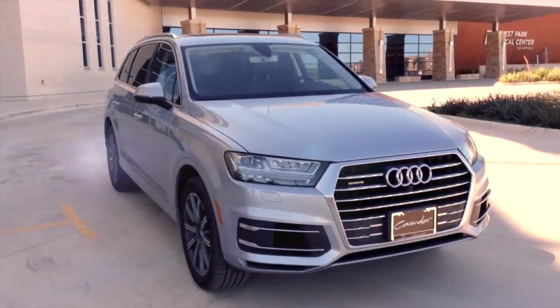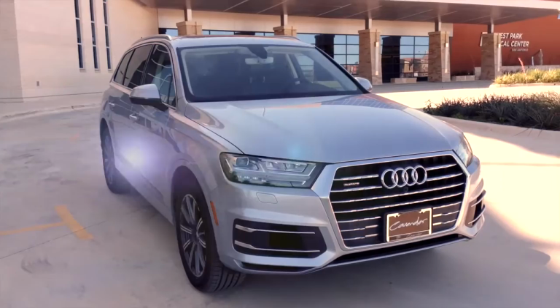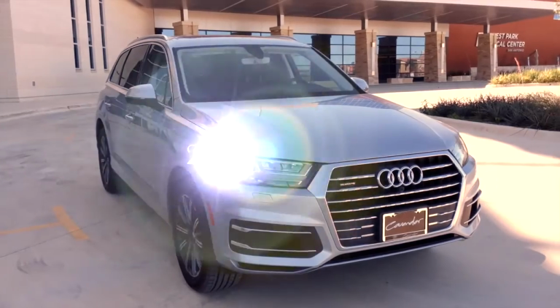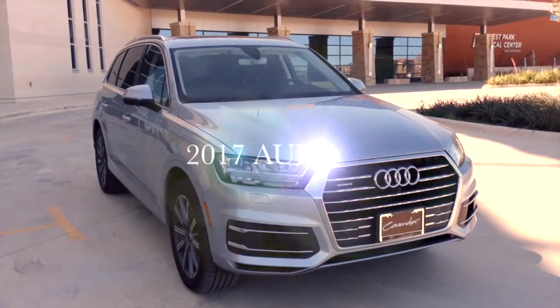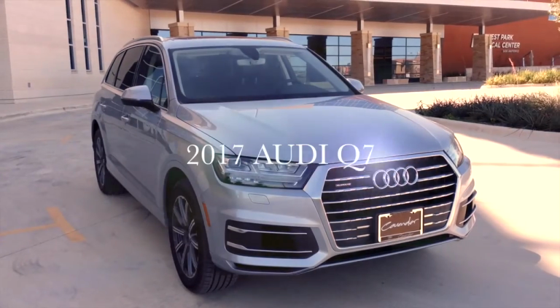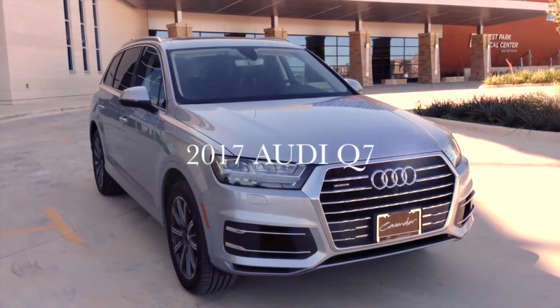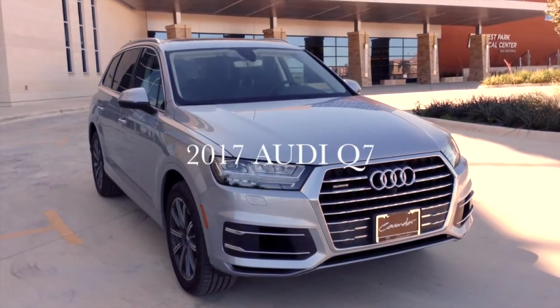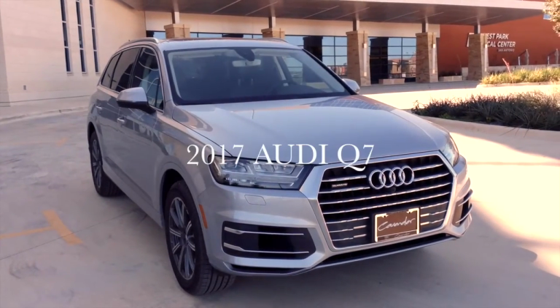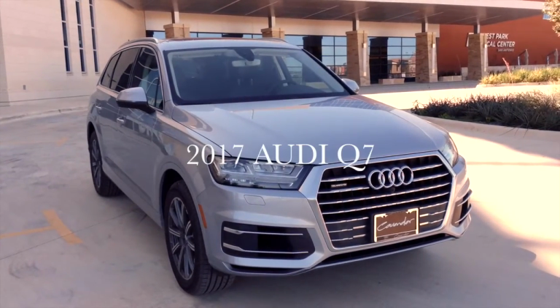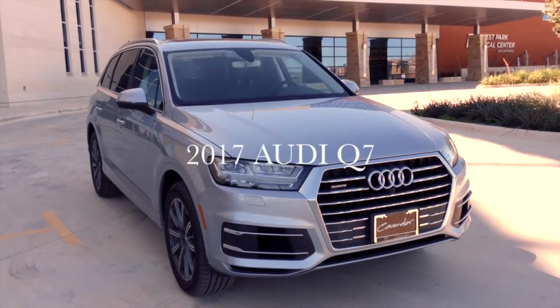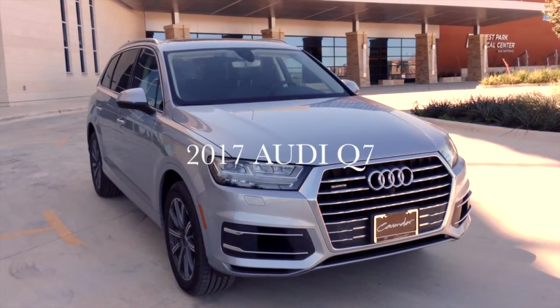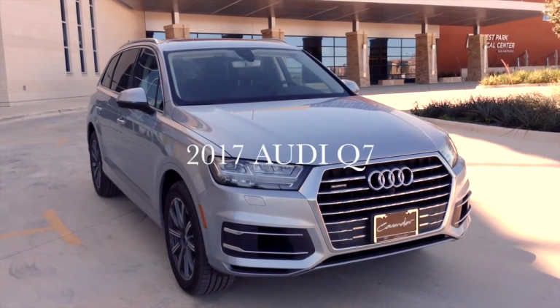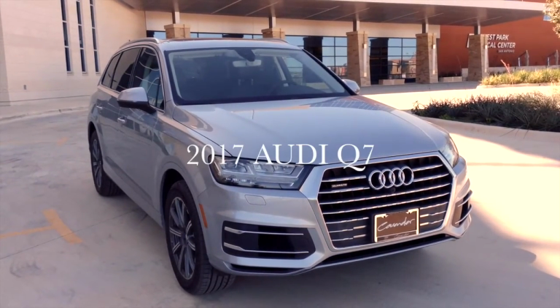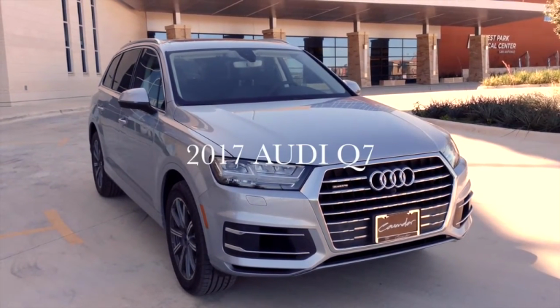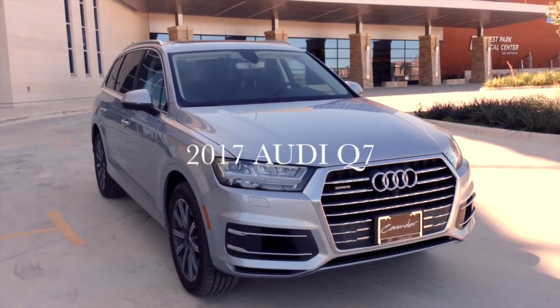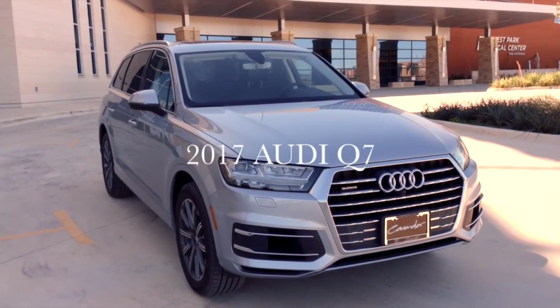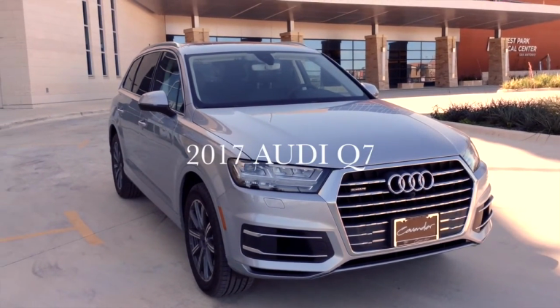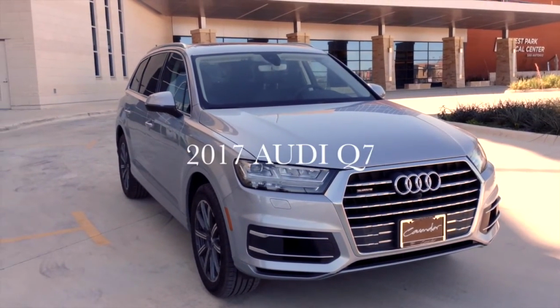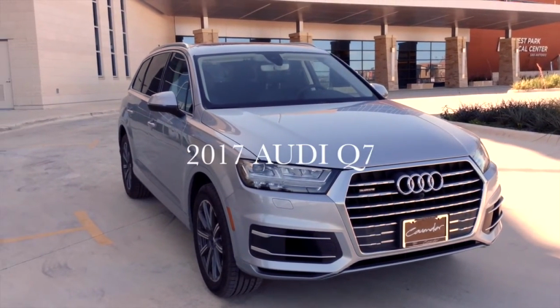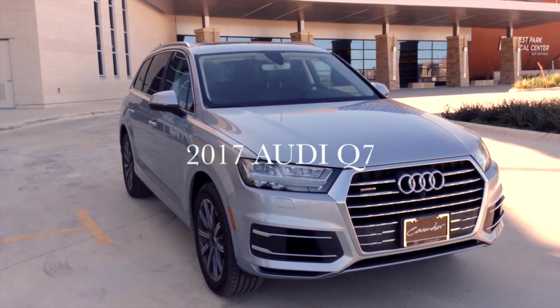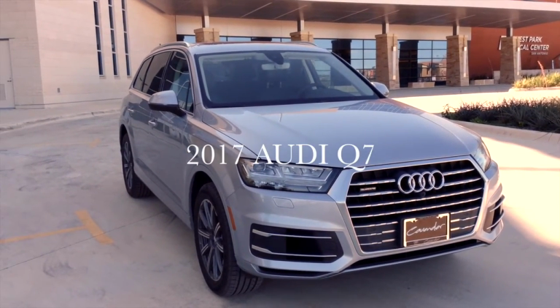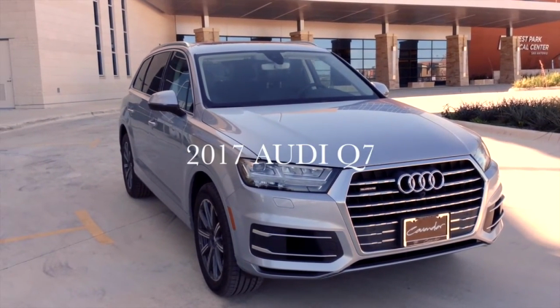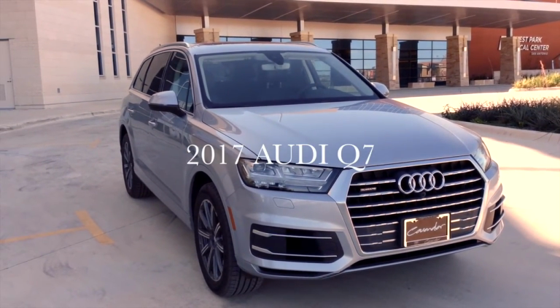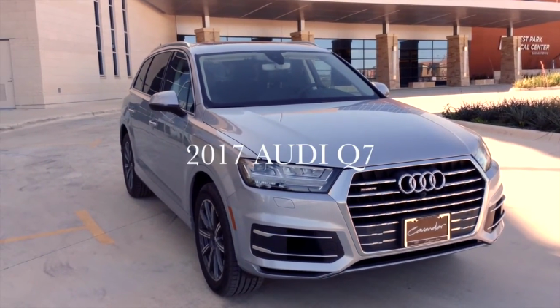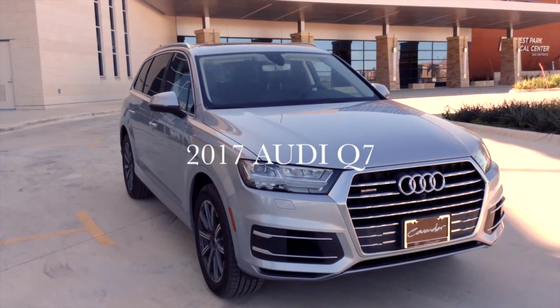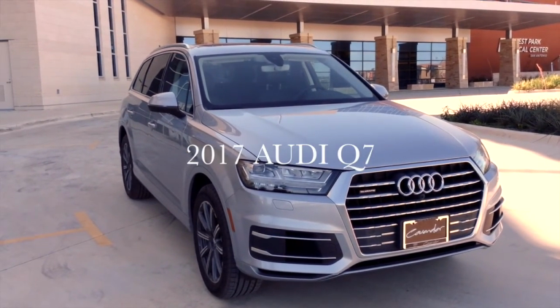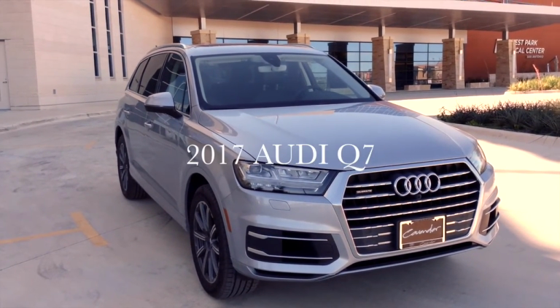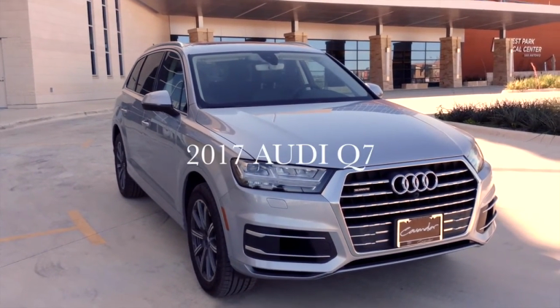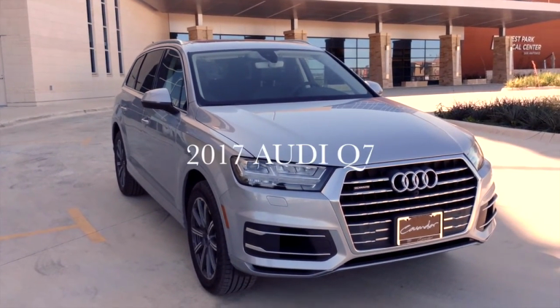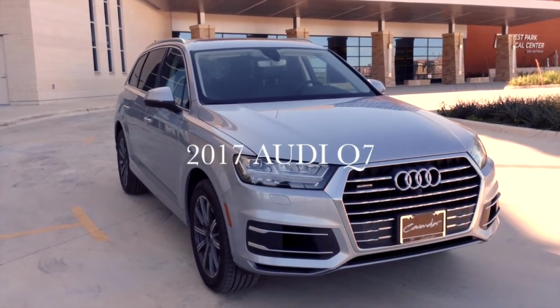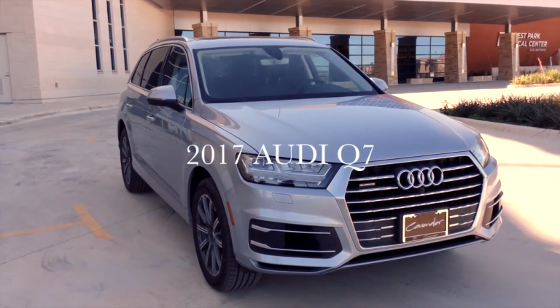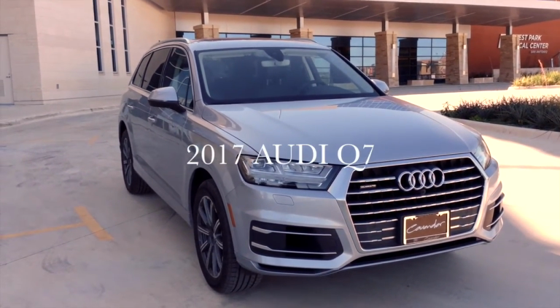This concludes Kirk the Bow Tie Guy's 2017 Audi Q7 walk-around safety video.